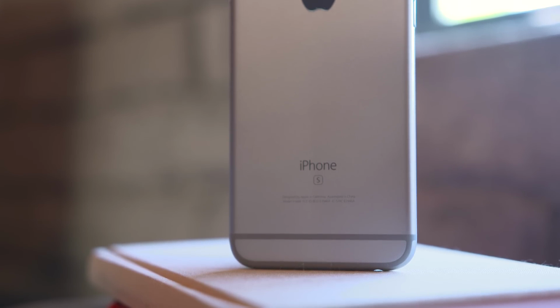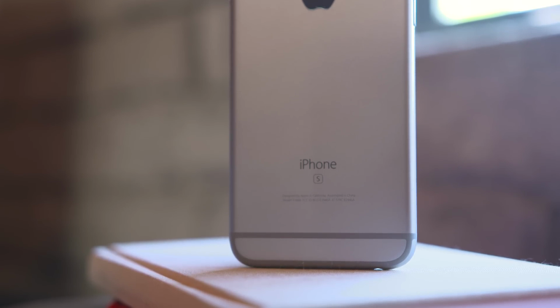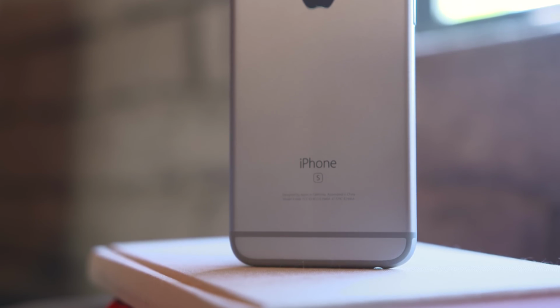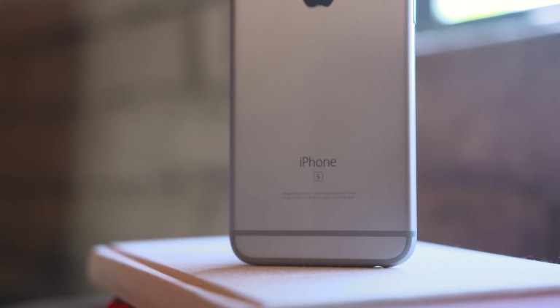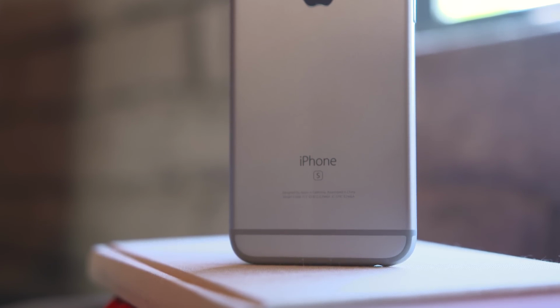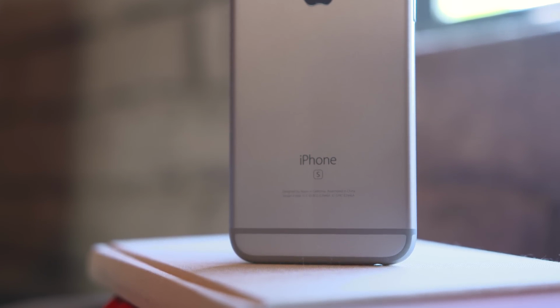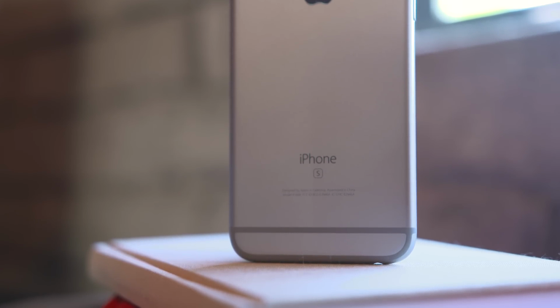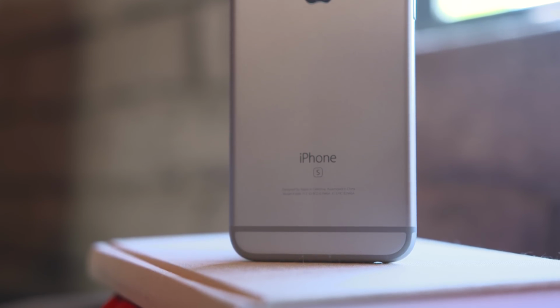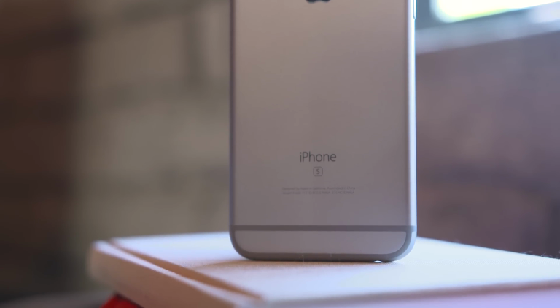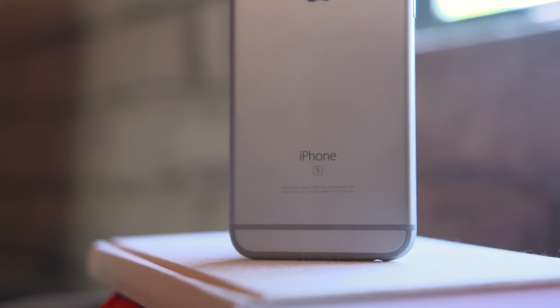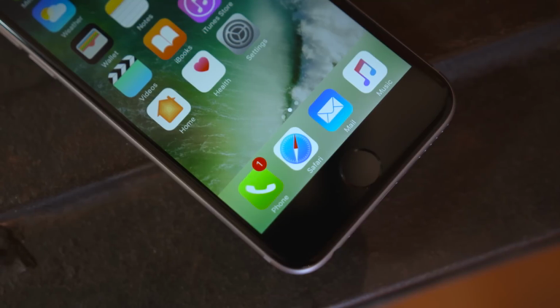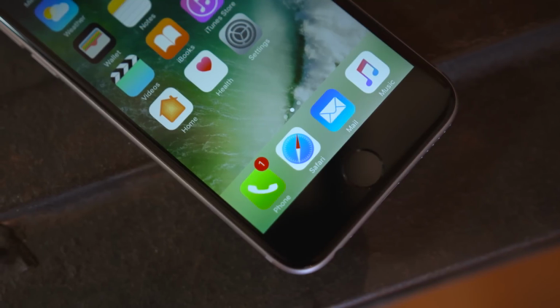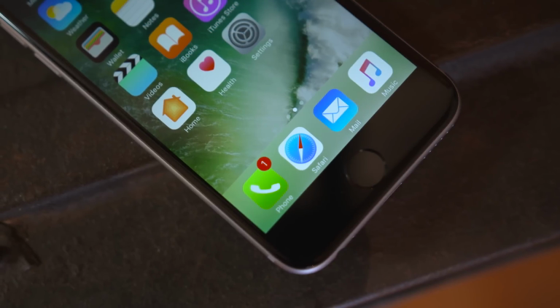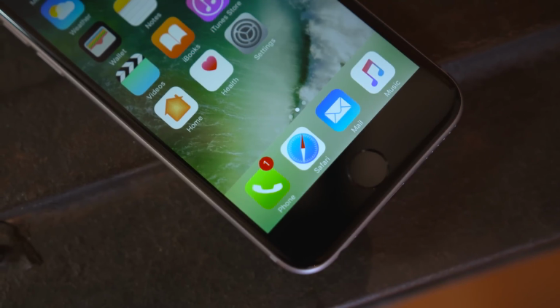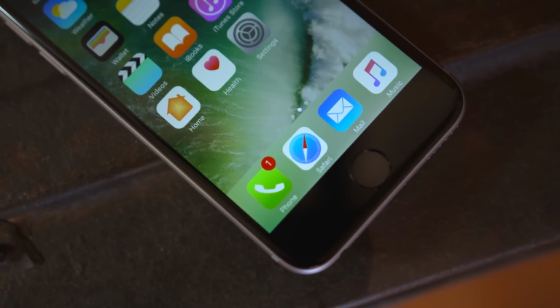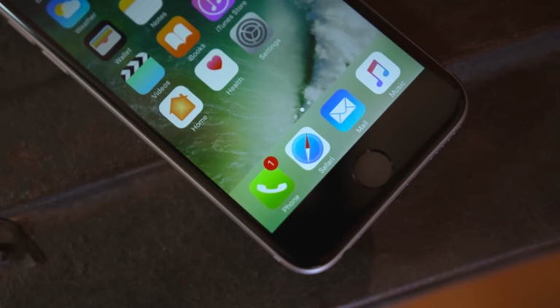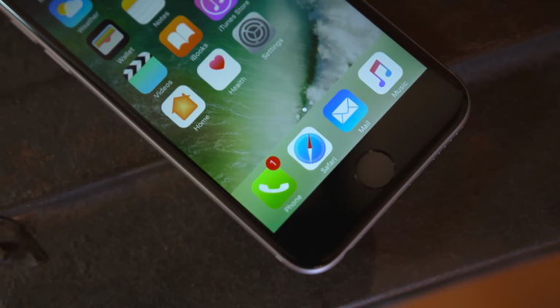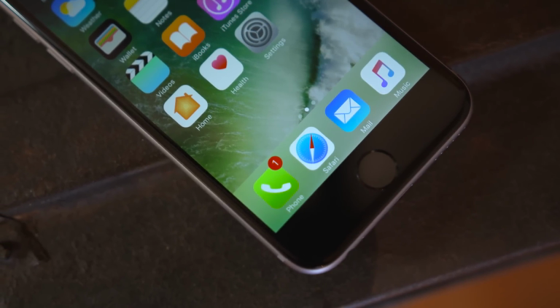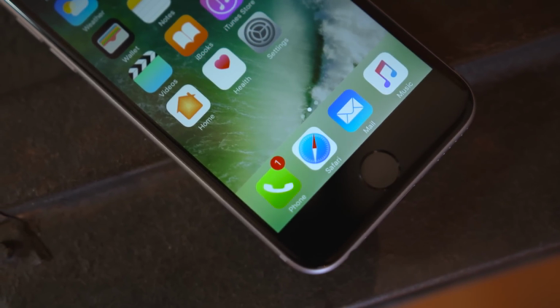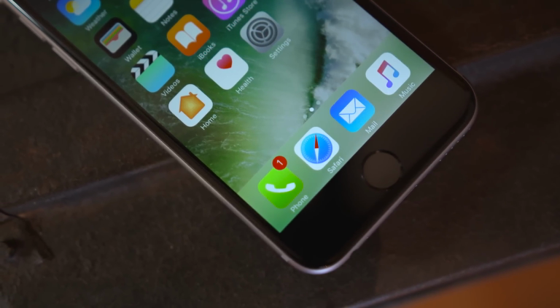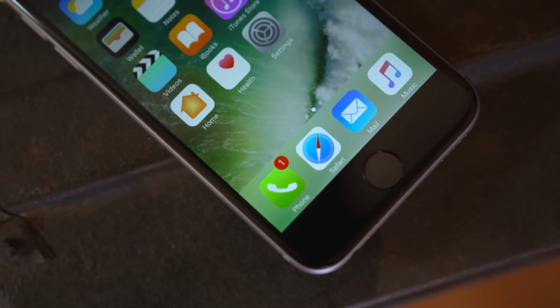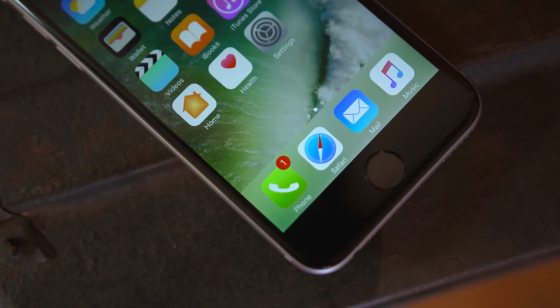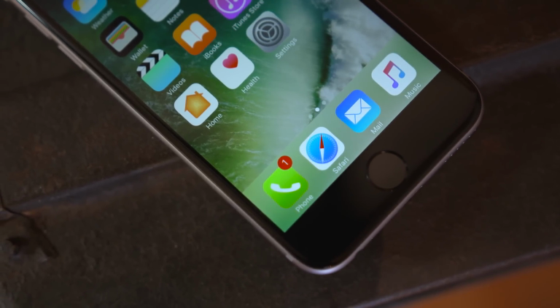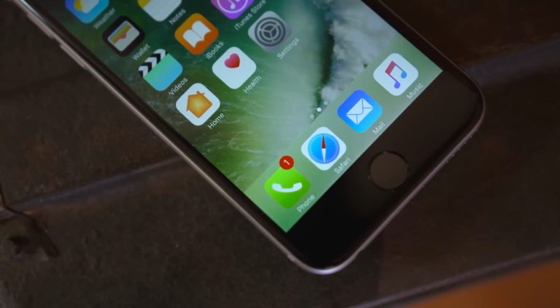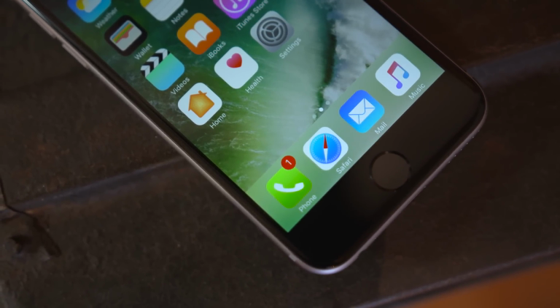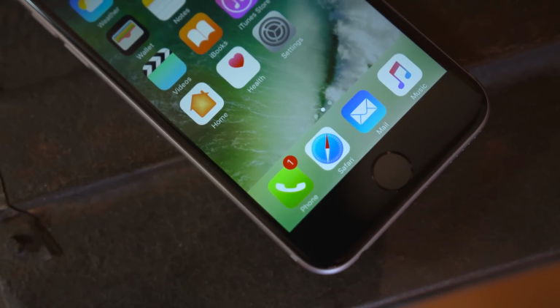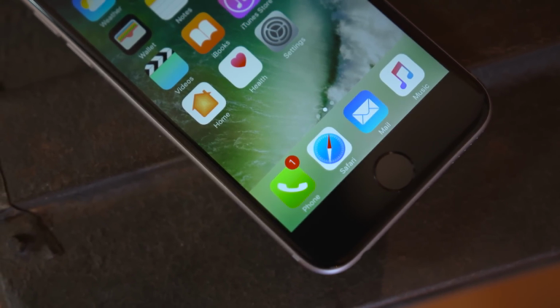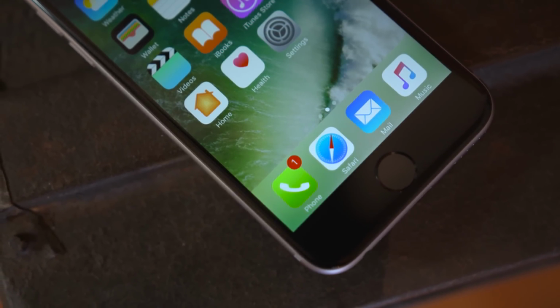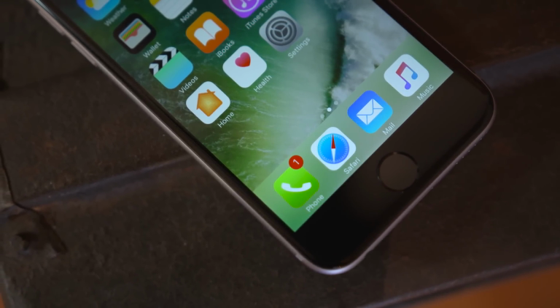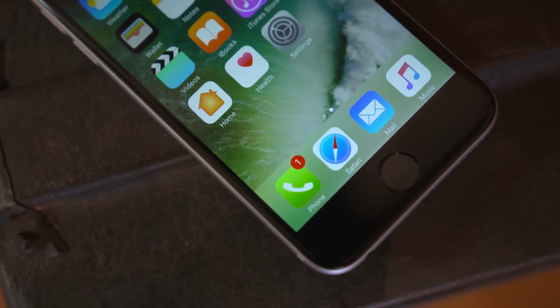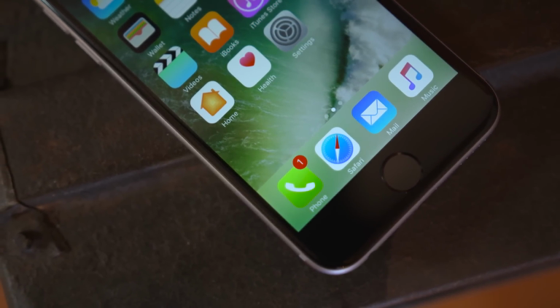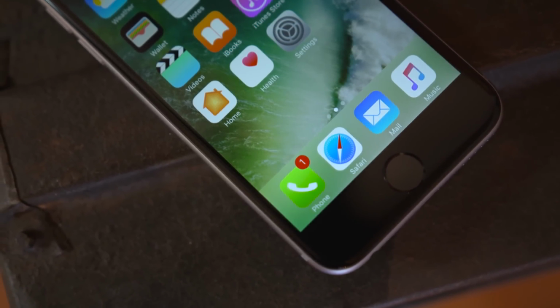Well, up until now that wasn't possible, but thanks to a new feature in iOS 10, you can finally get rid of most of the apps you'll never use. Let me show you.